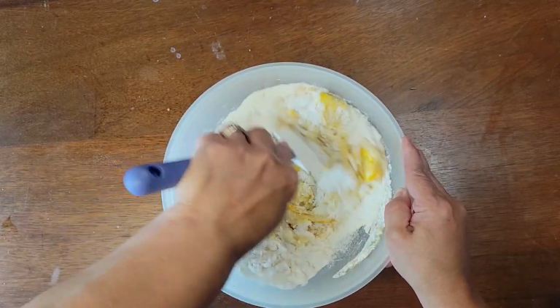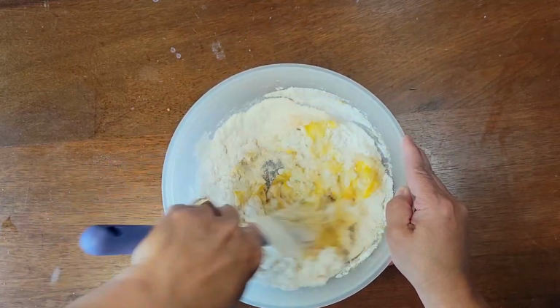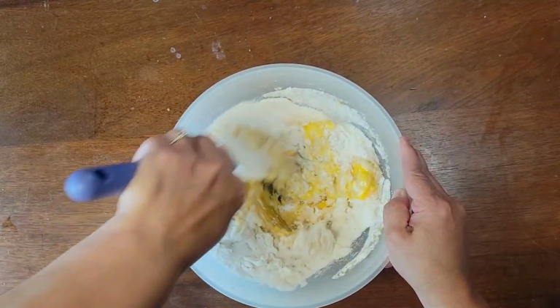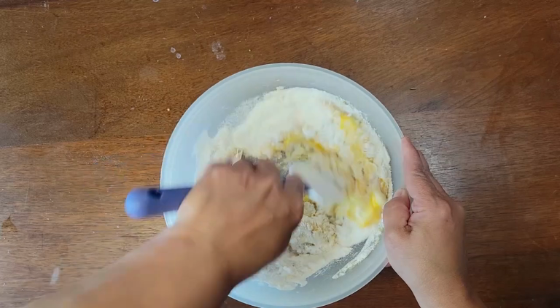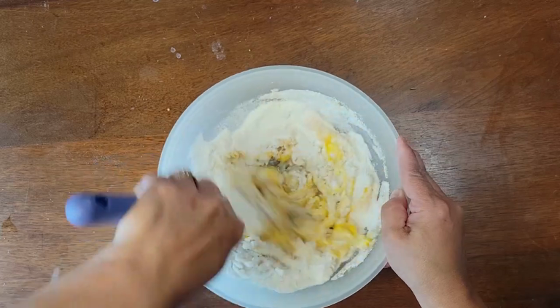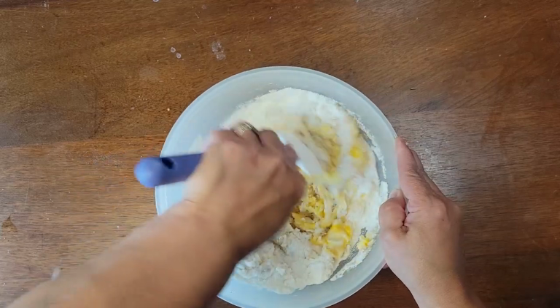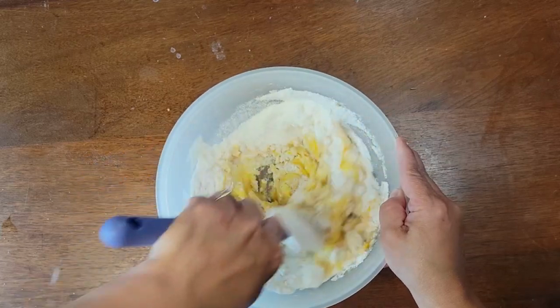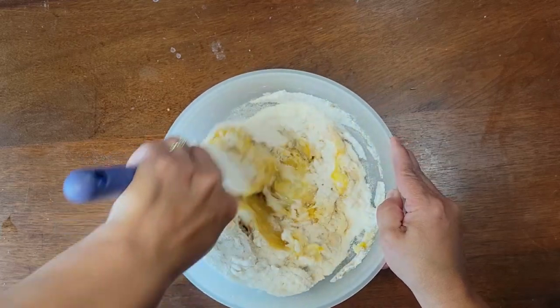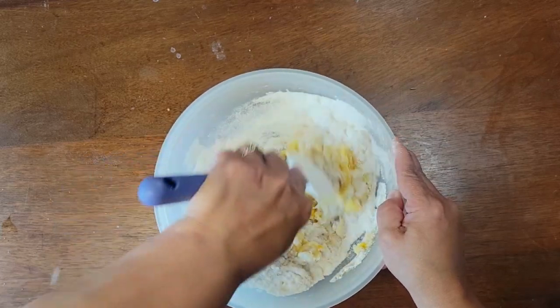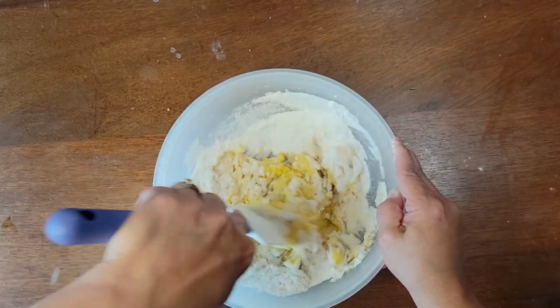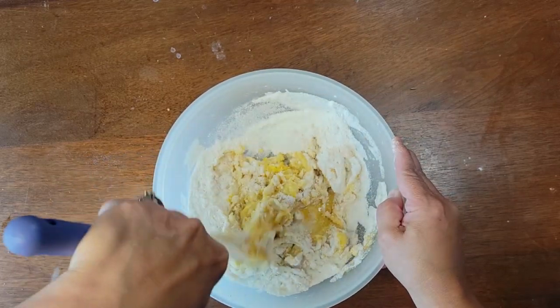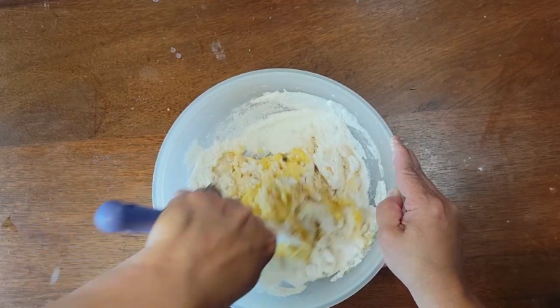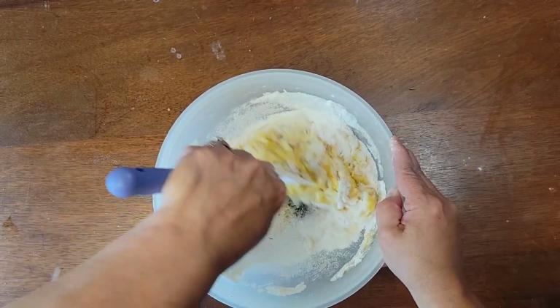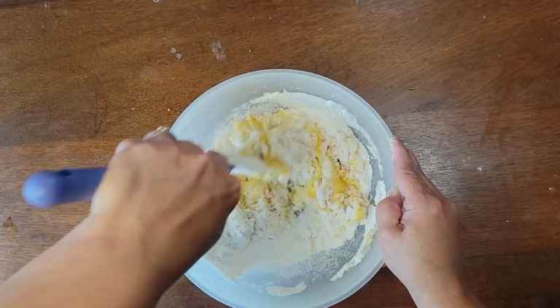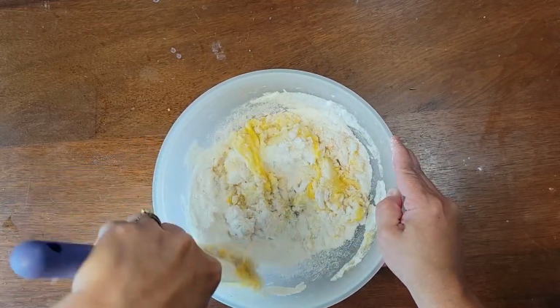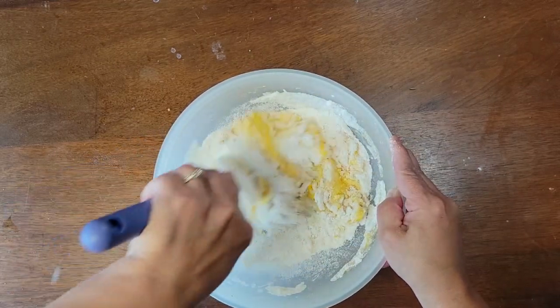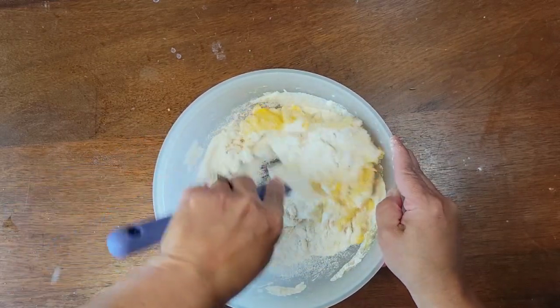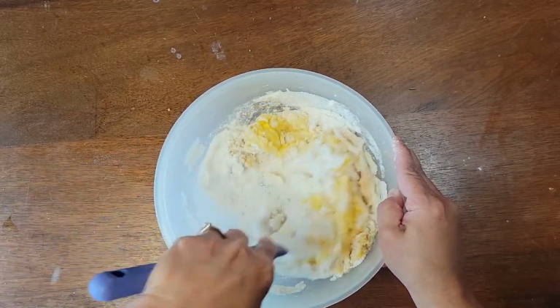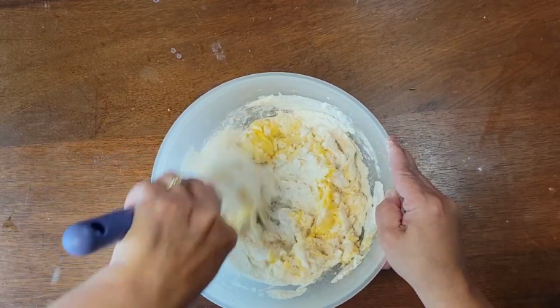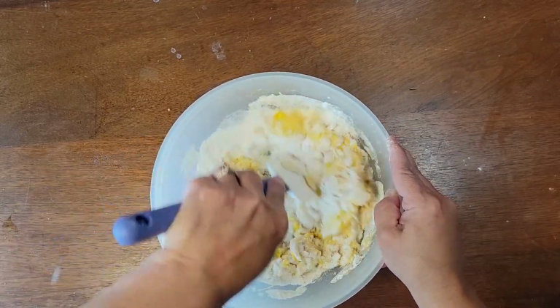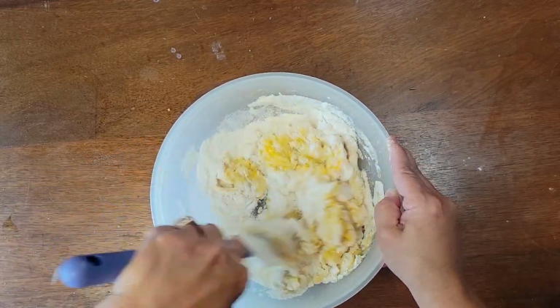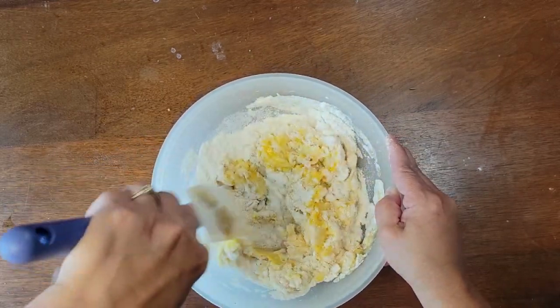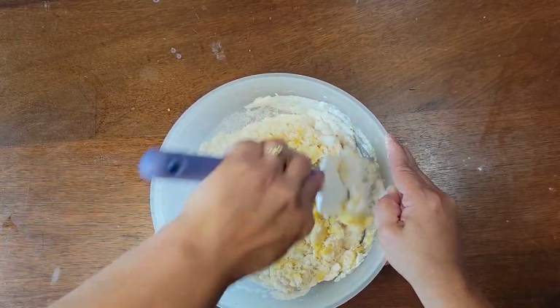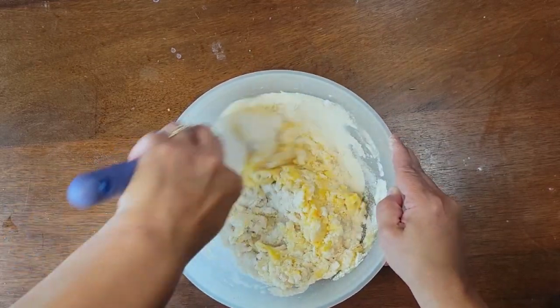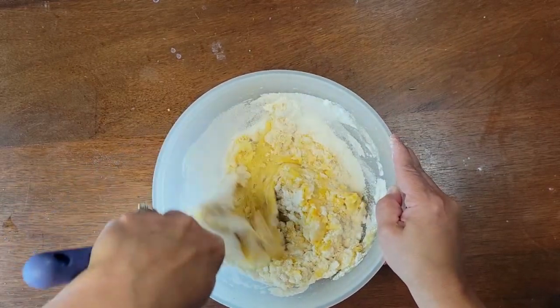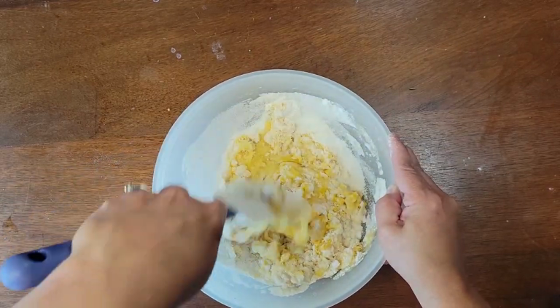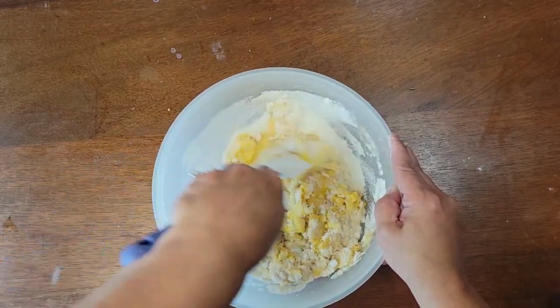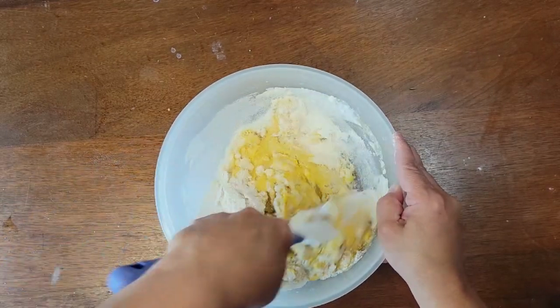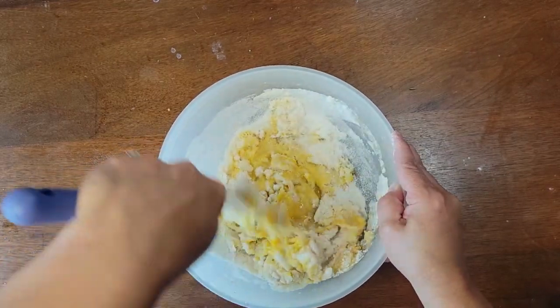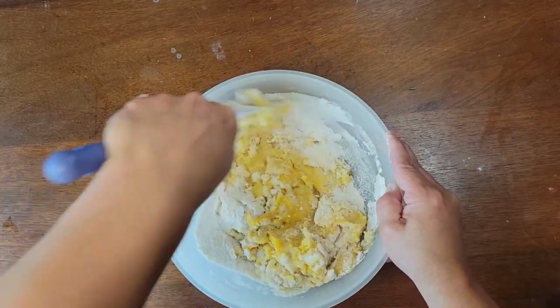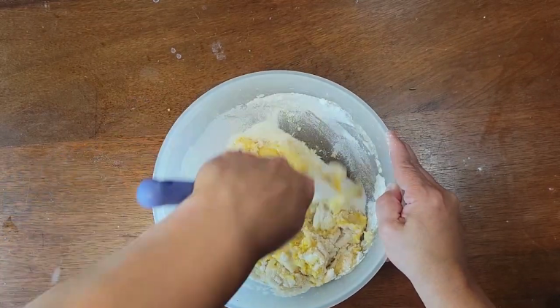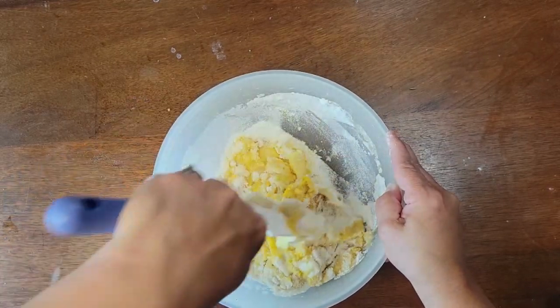Go ahead and get that somewhat mixed together, and then we're going to add in some more of our wet ingredients.